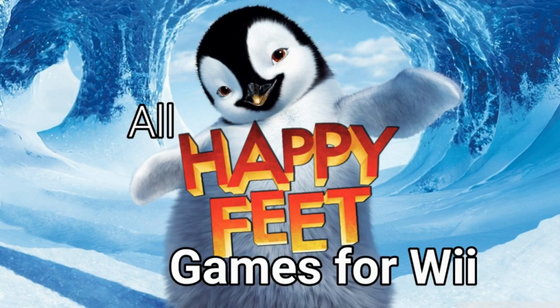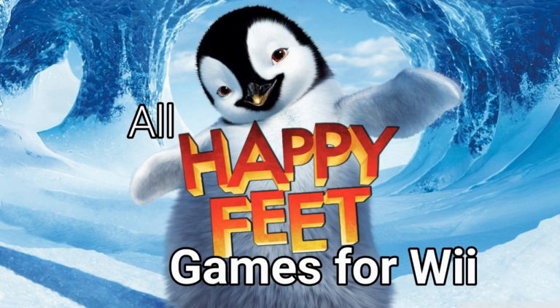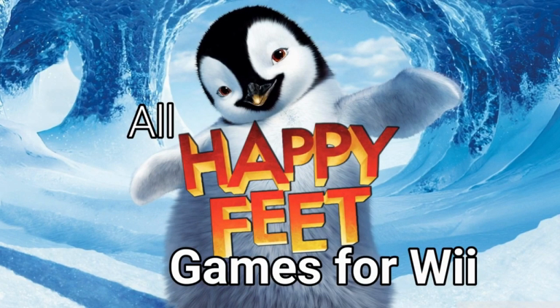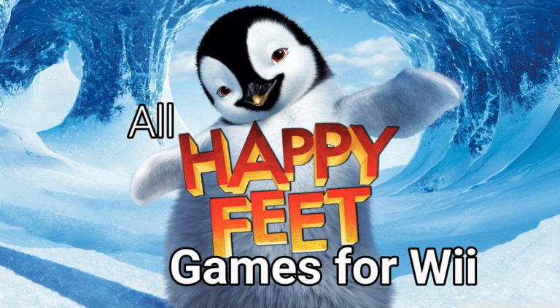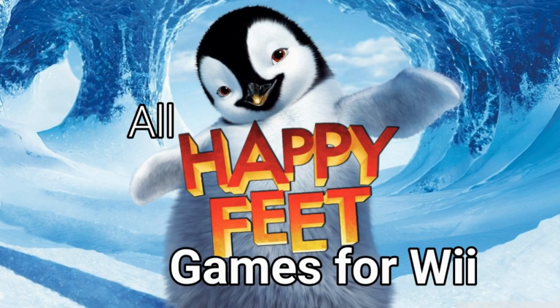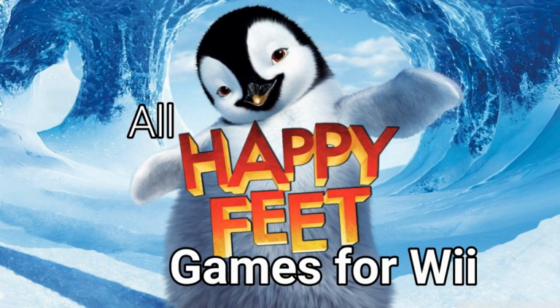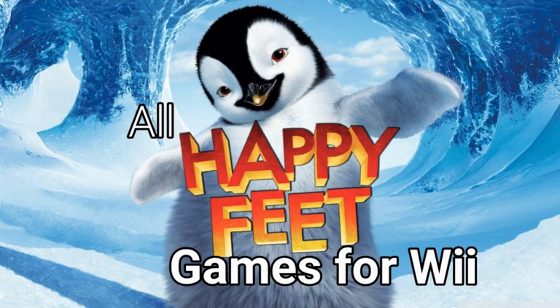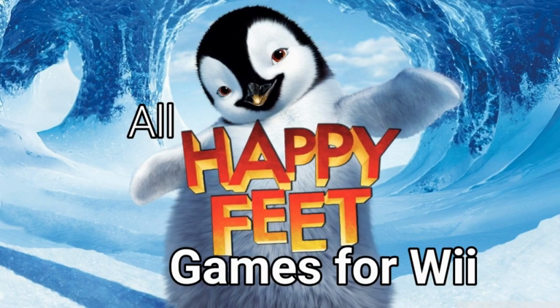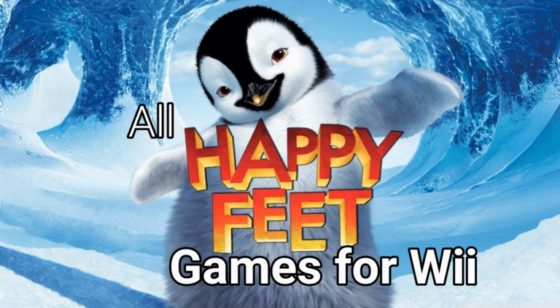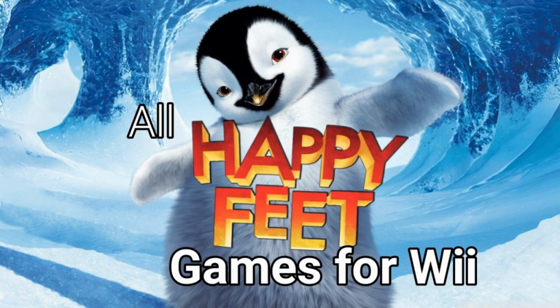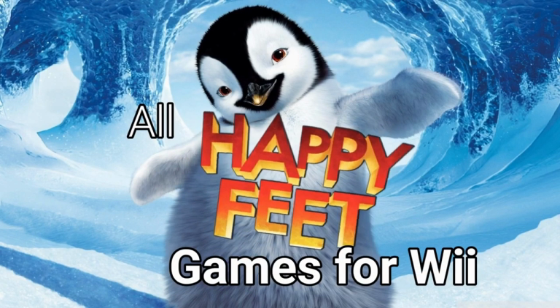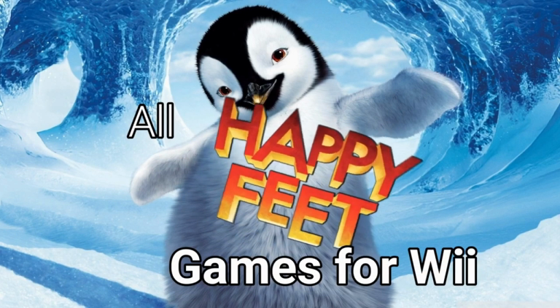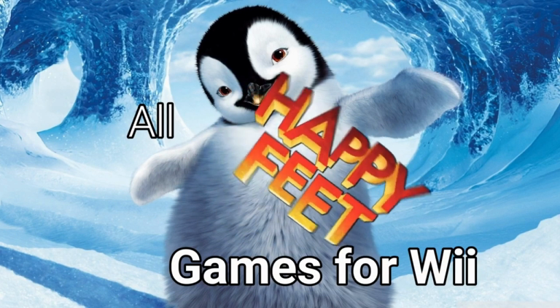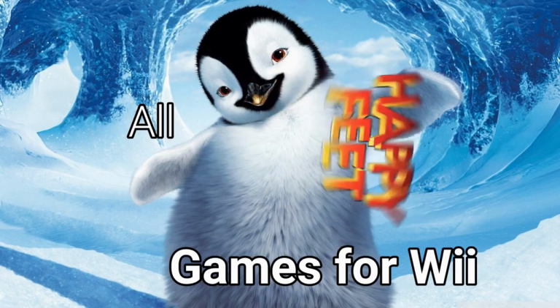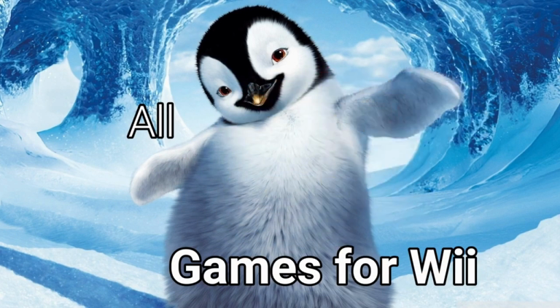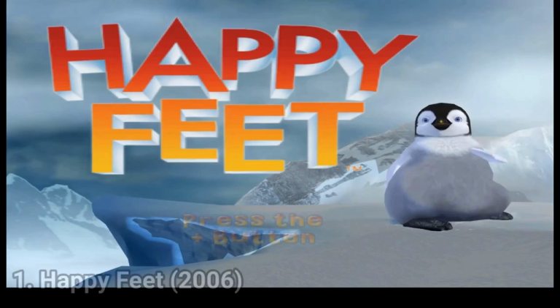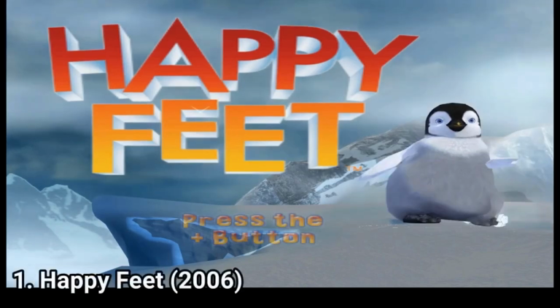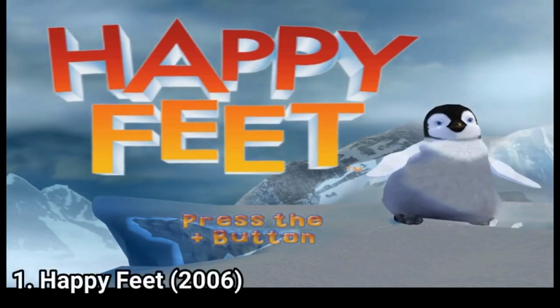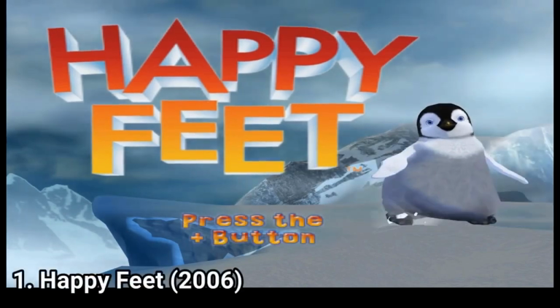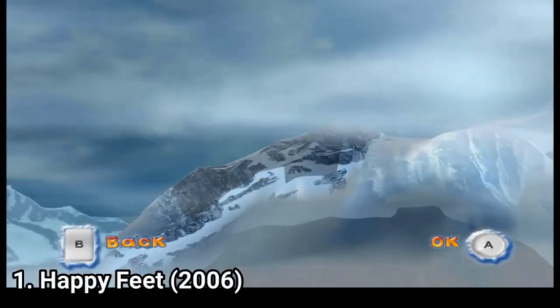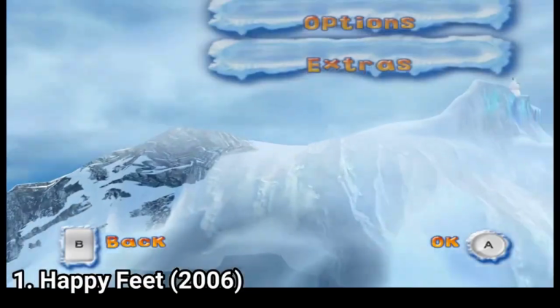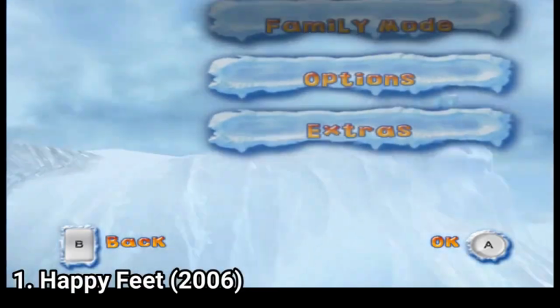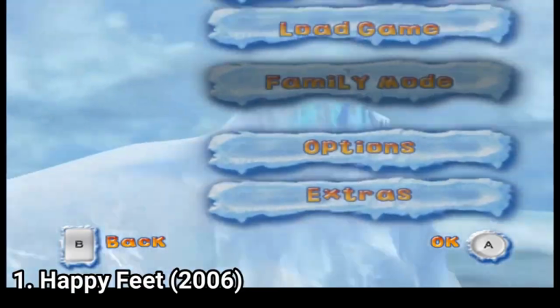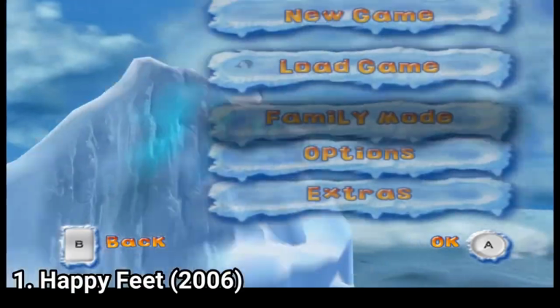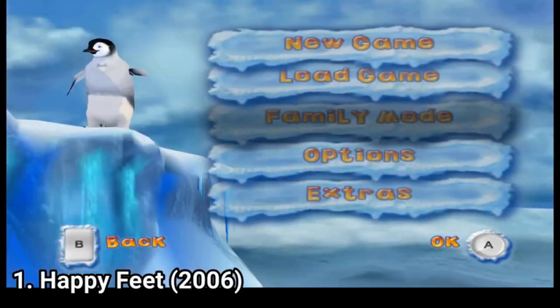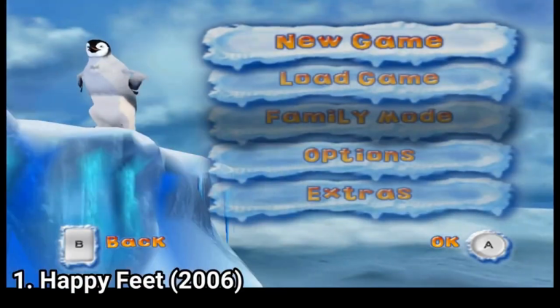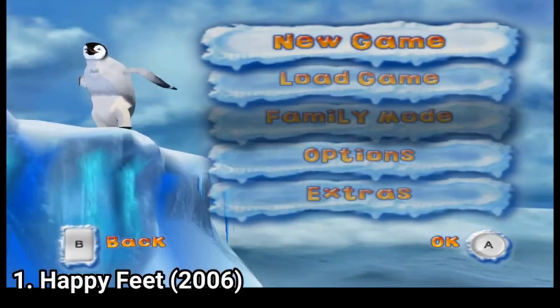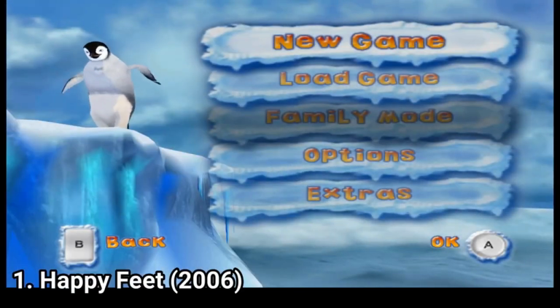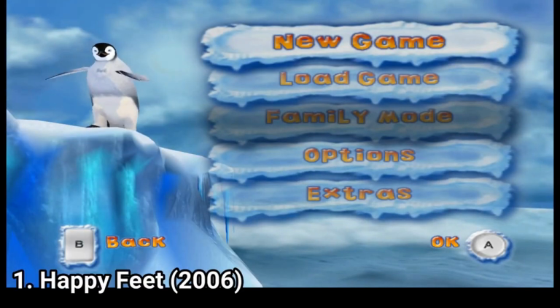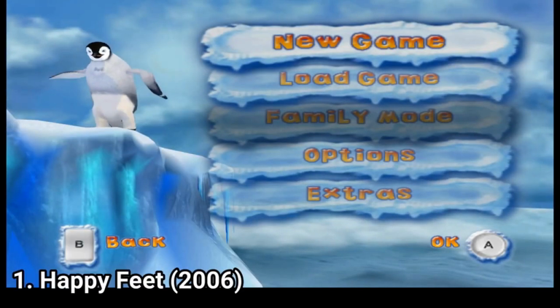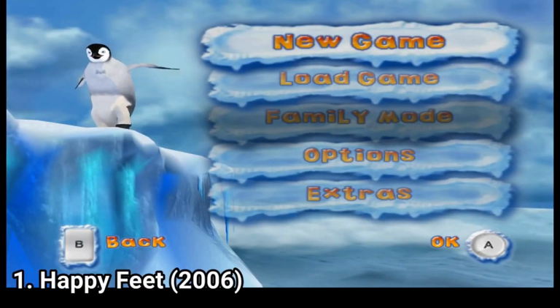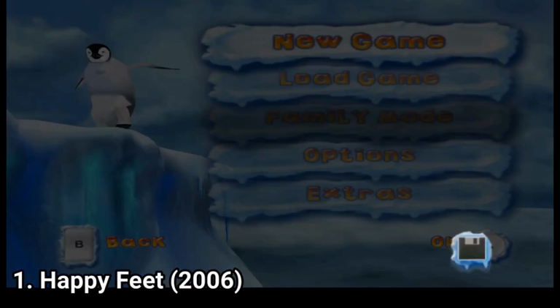Hi everyone, I'm Lorenzio and in this video I'm going to talk about all Happy Feet games for the Nintendo Wii.